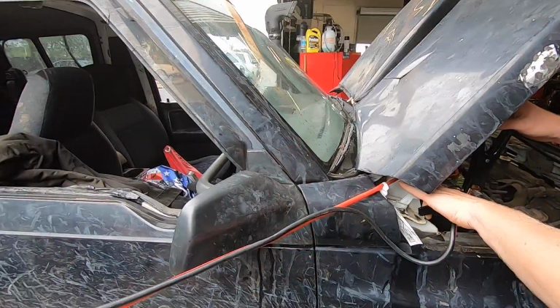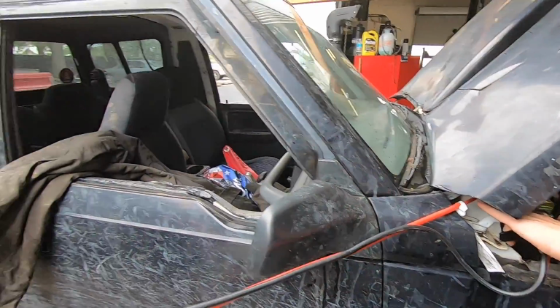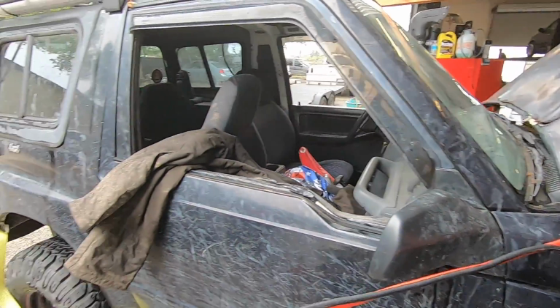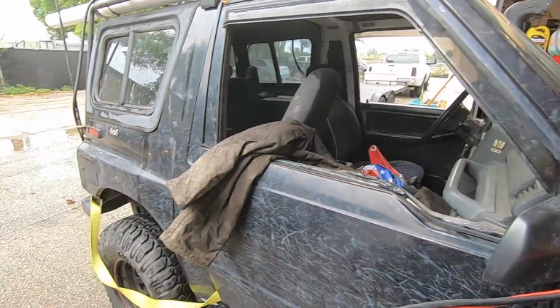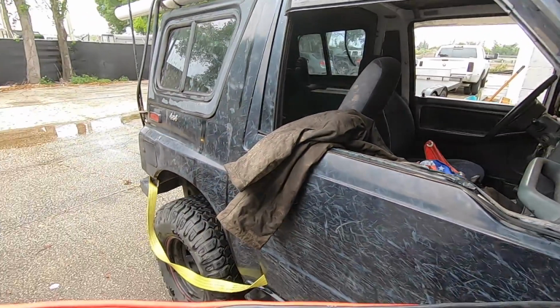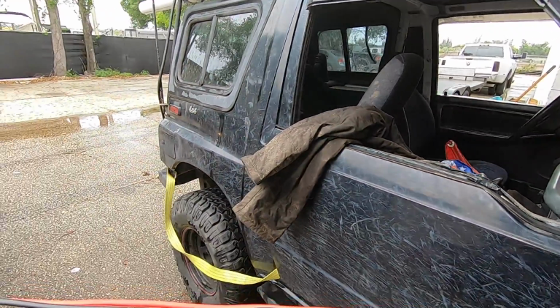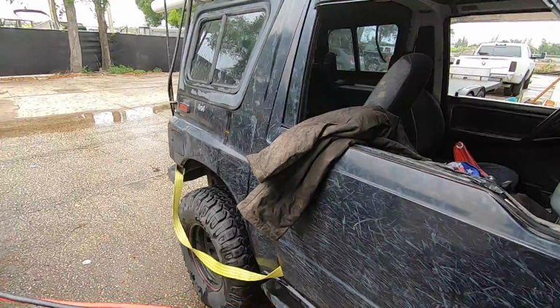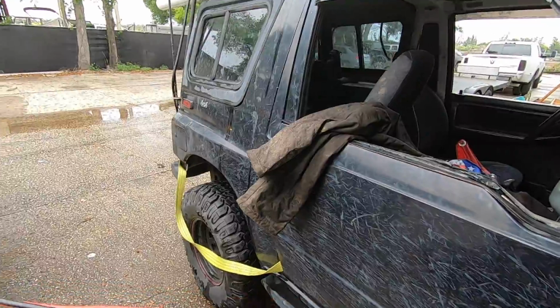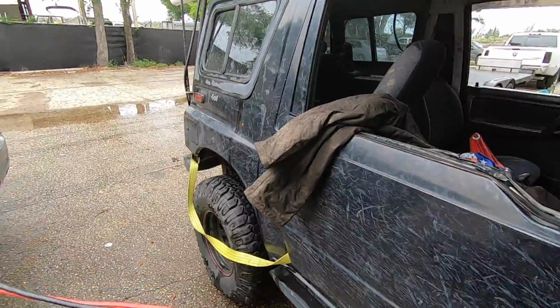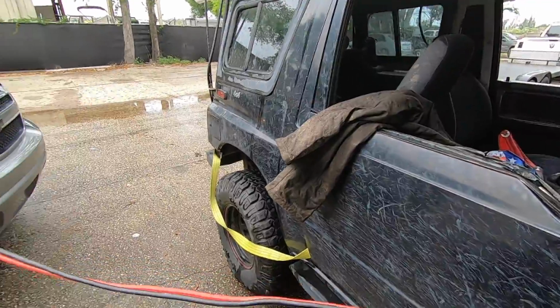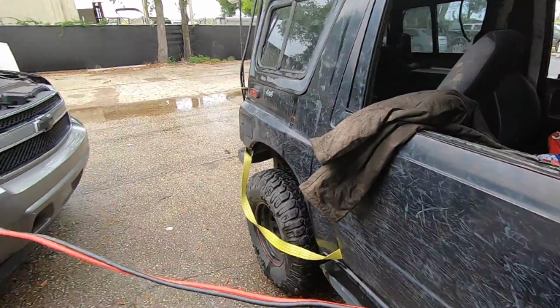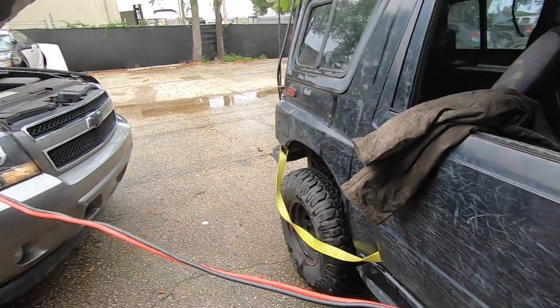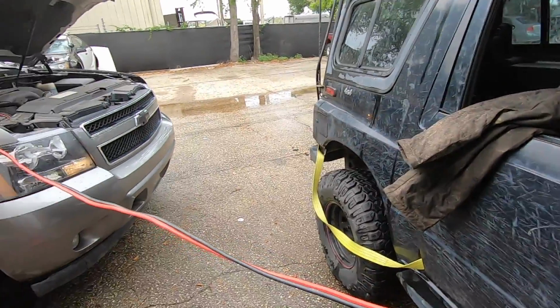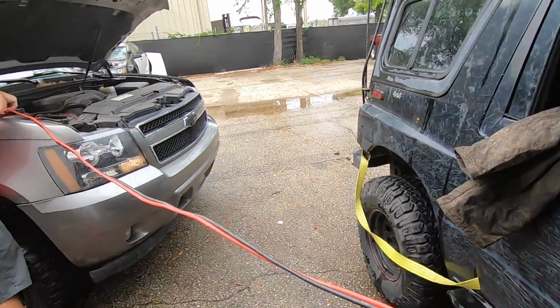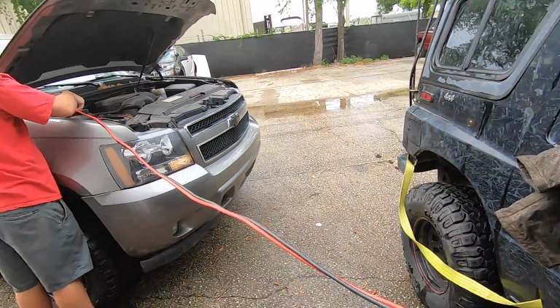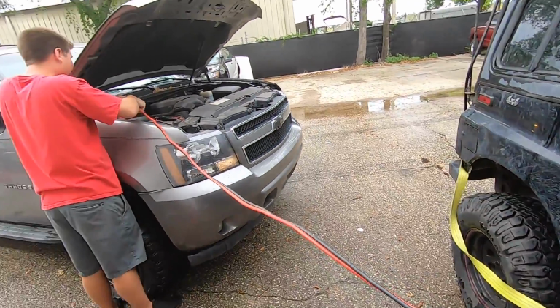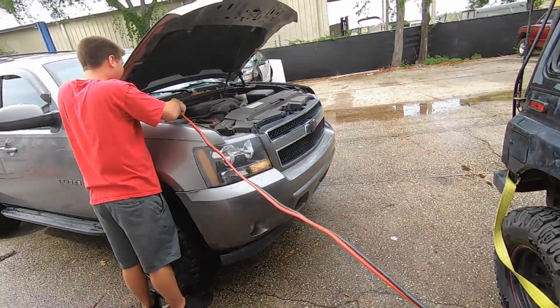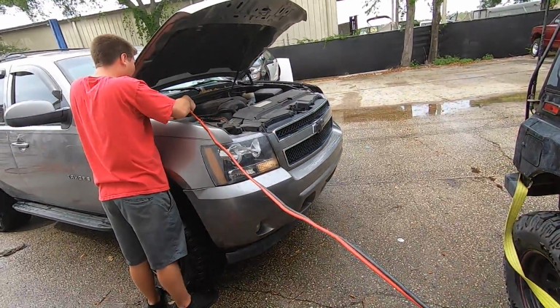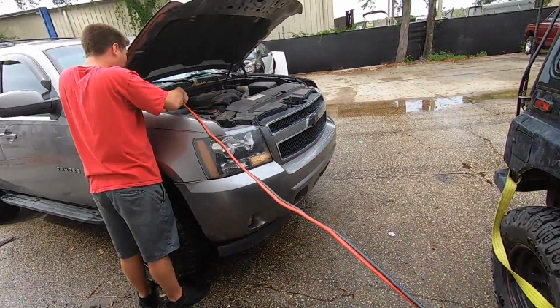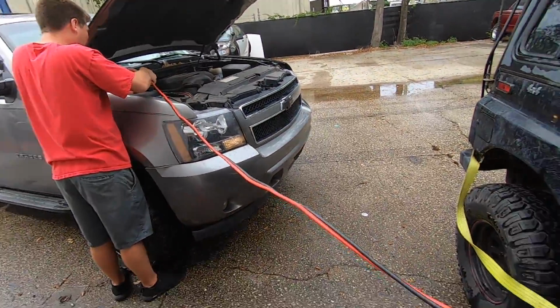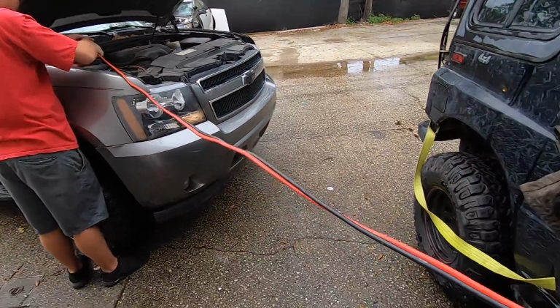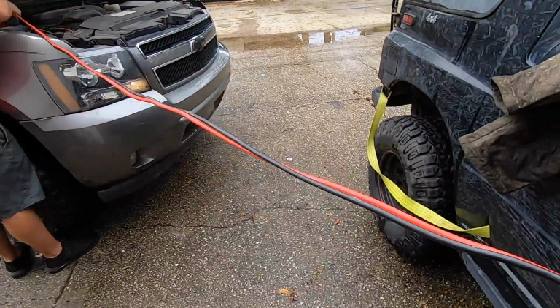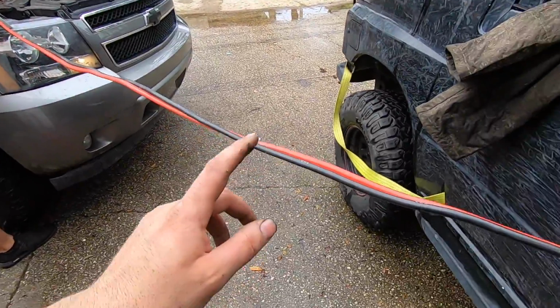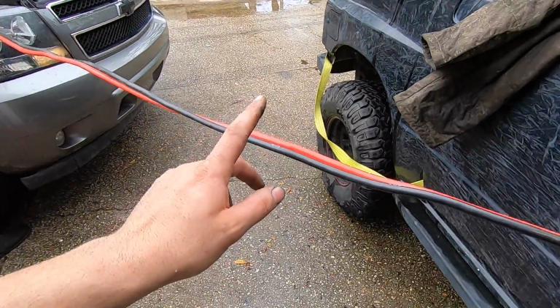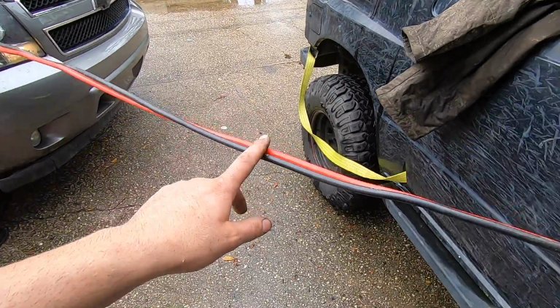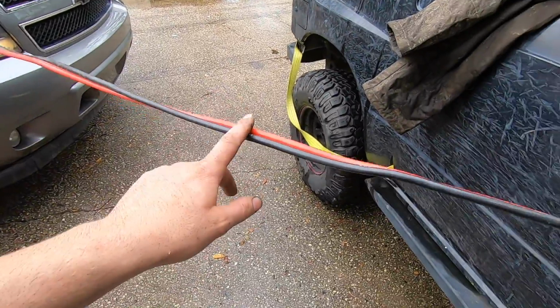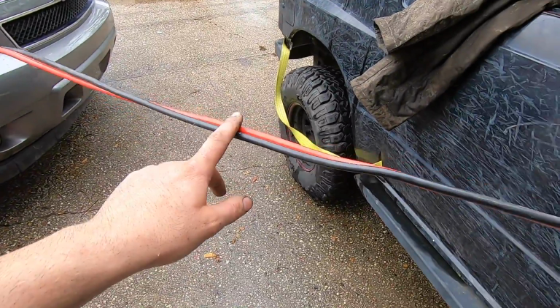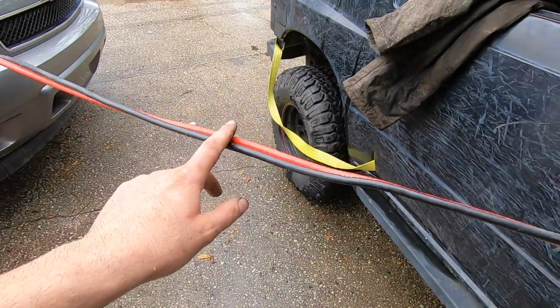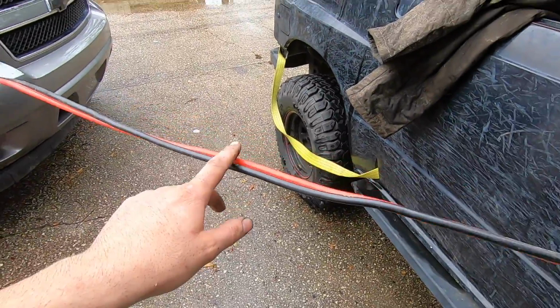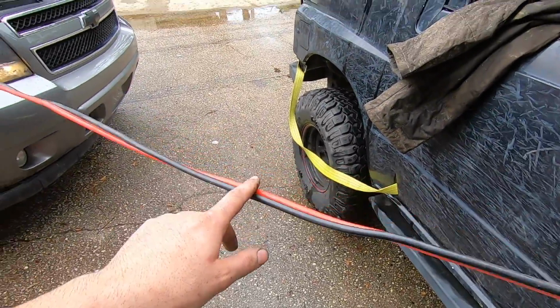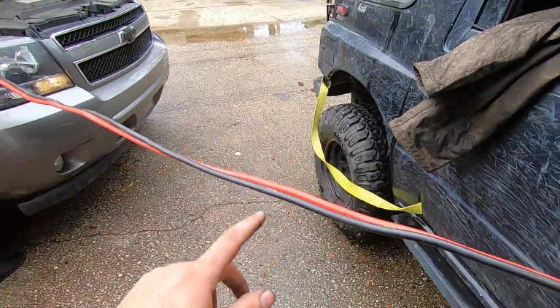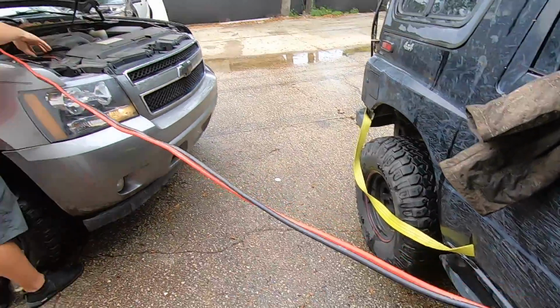Look at that precision parking job. Nice, nice, nice — taut cables. That's how you want it, right?